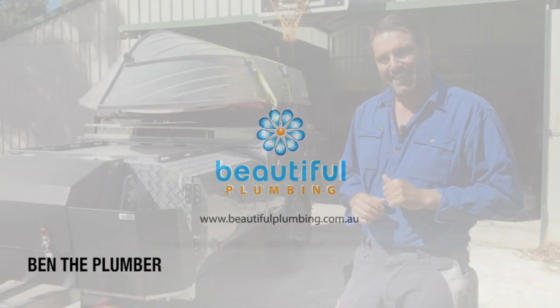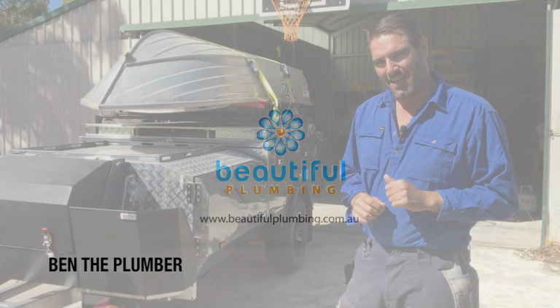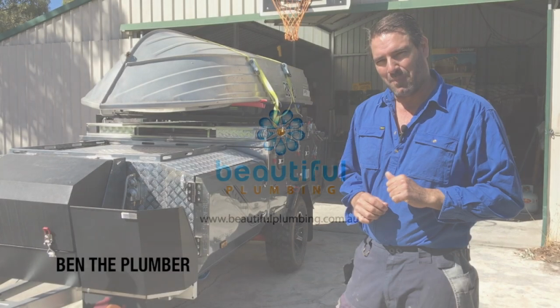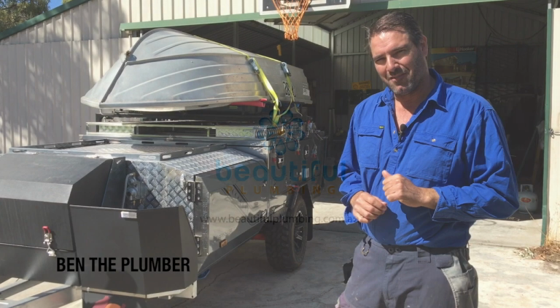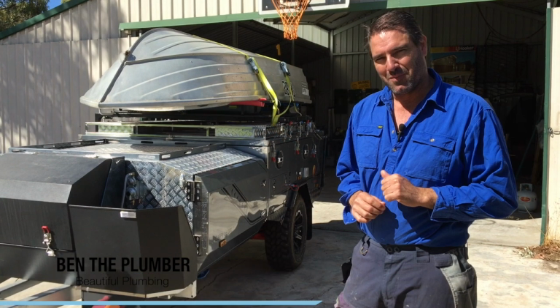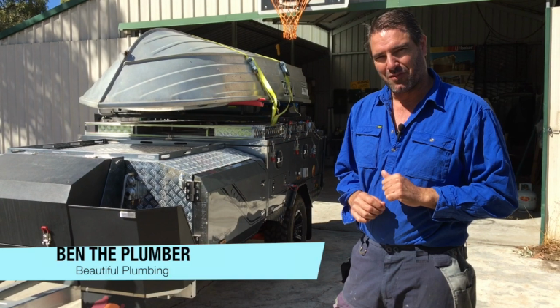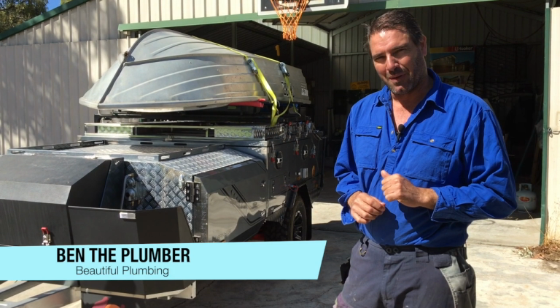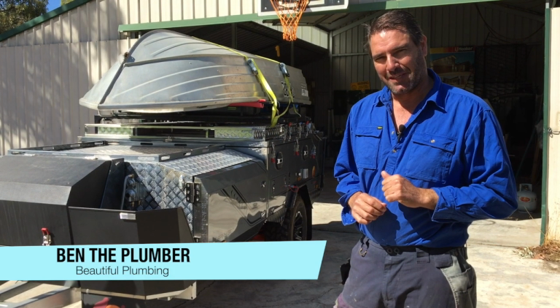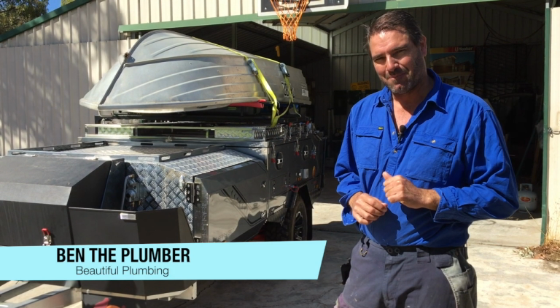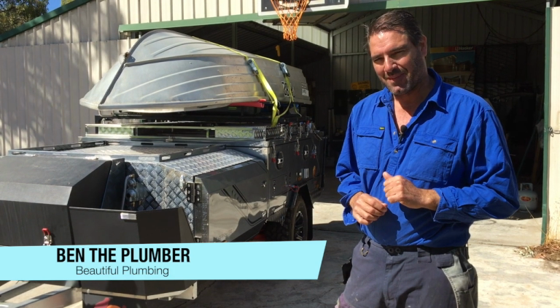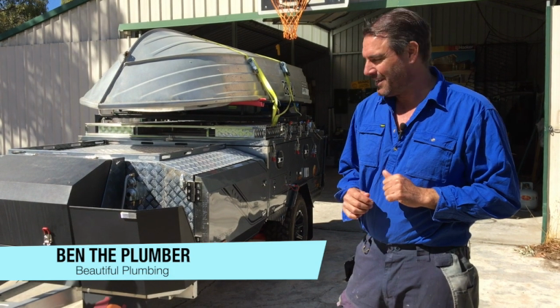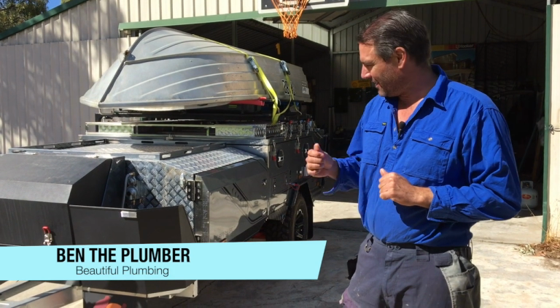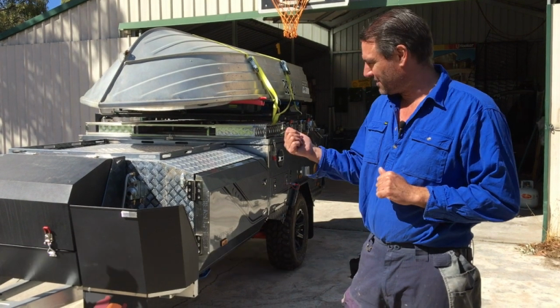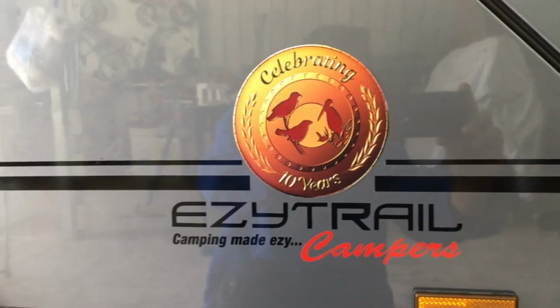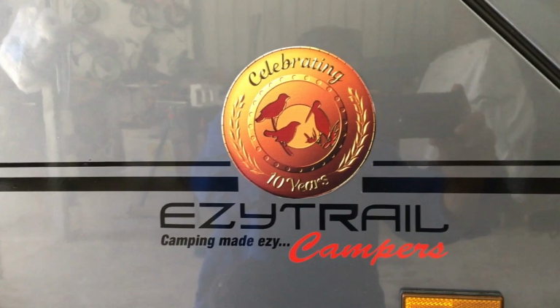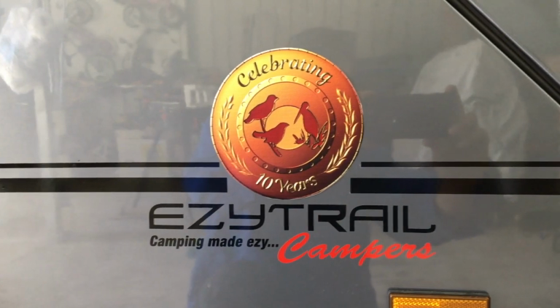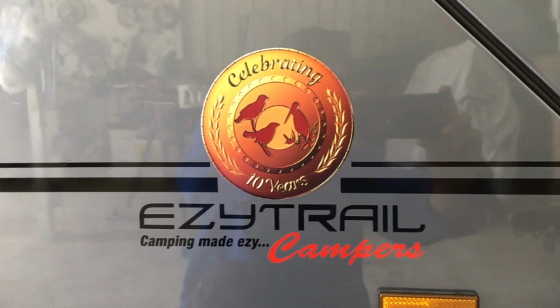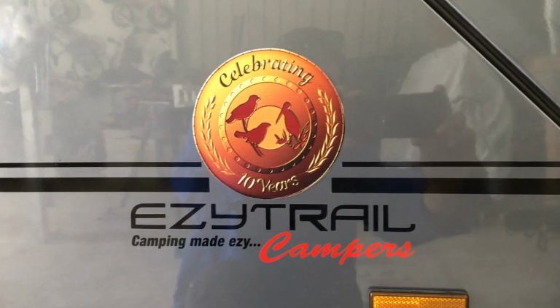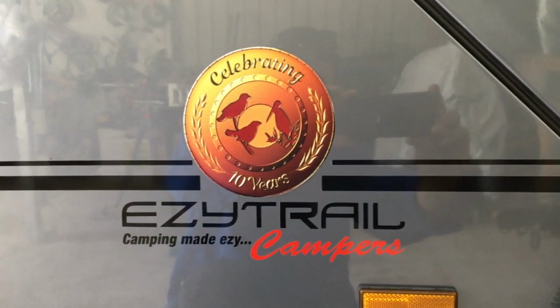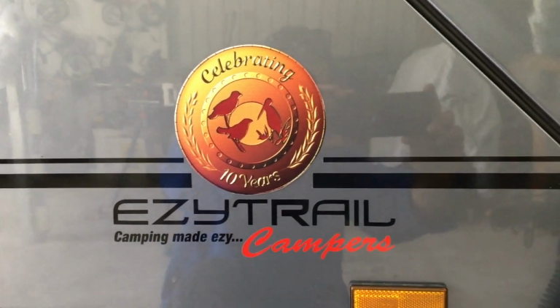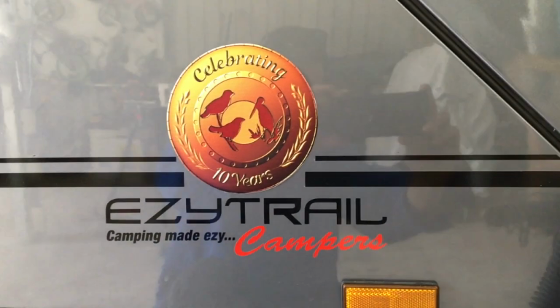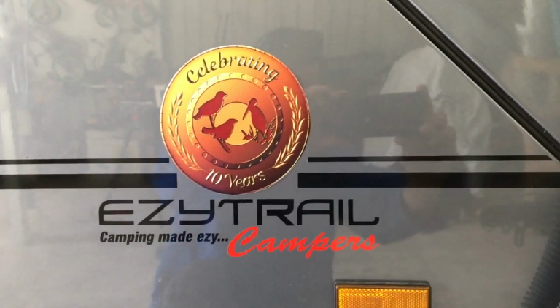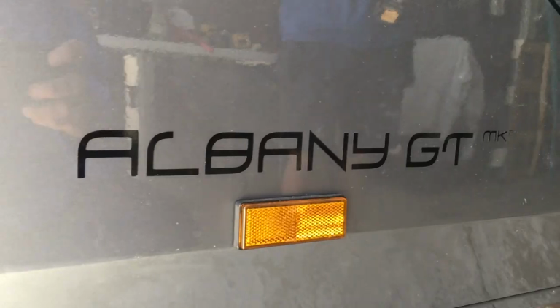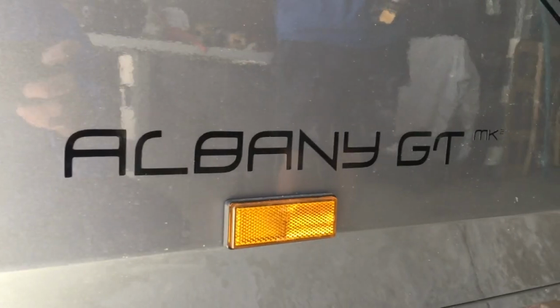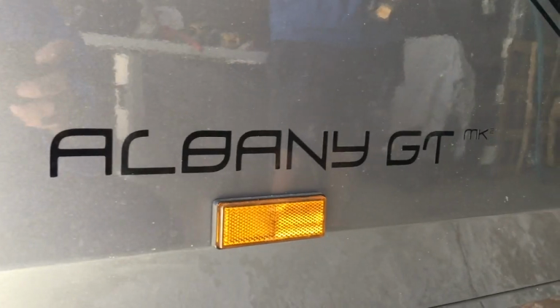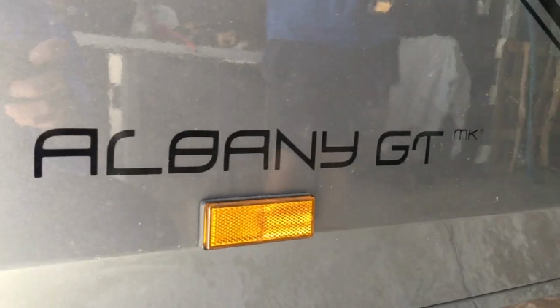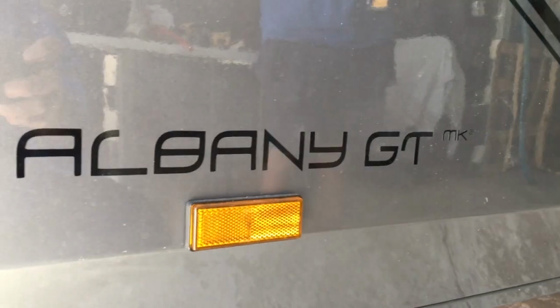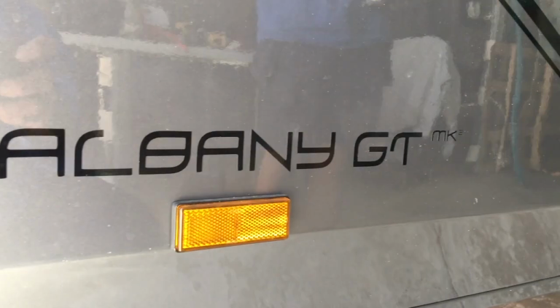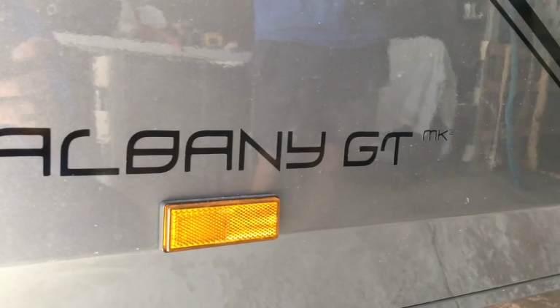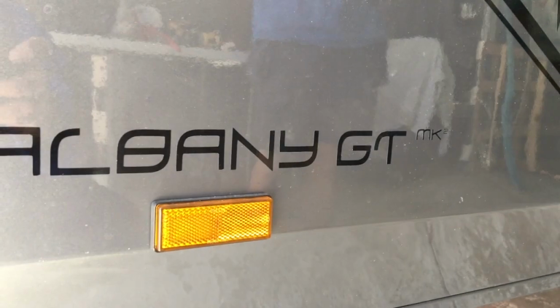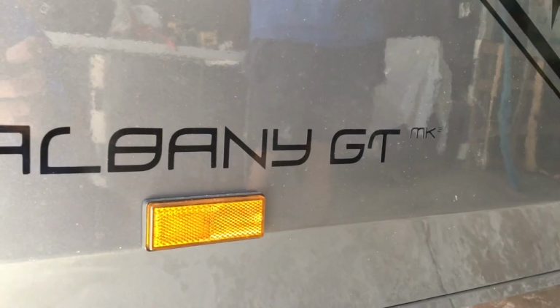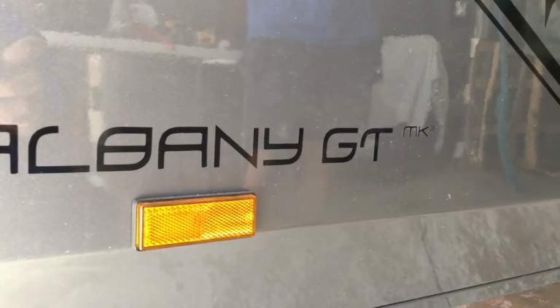G'day, I'm Ben from Beautiful Plumbing. Now this is the Easy Trail Camper — it's the Albany GT Mk2.